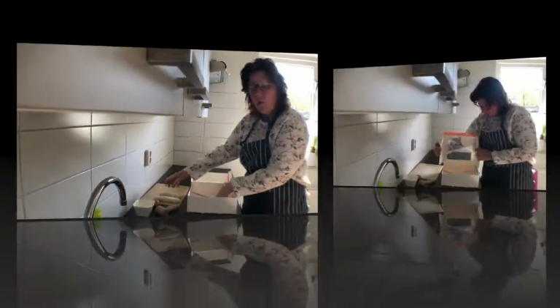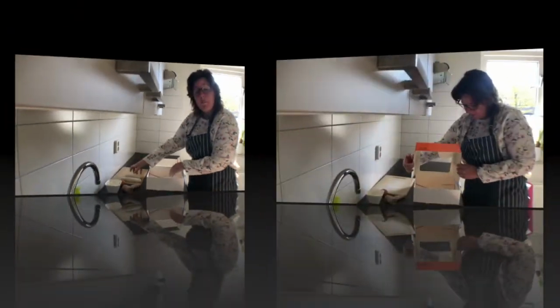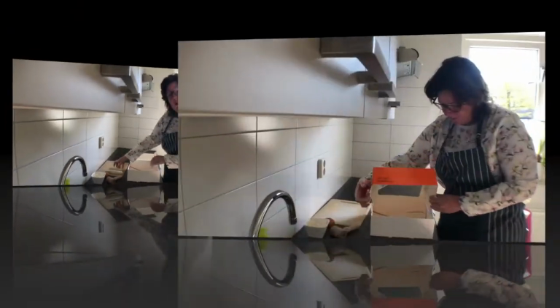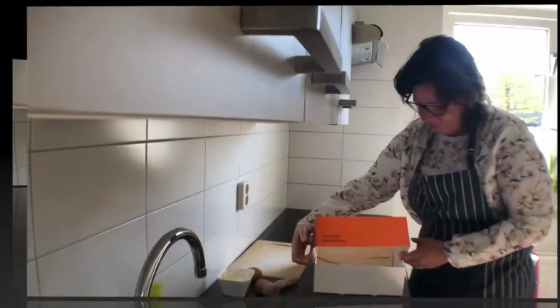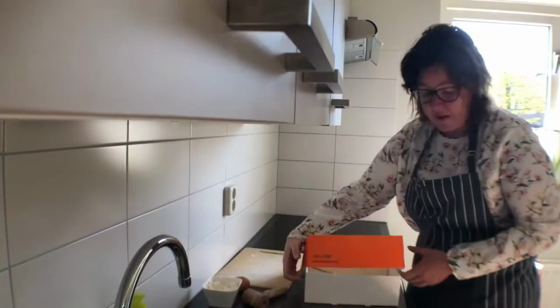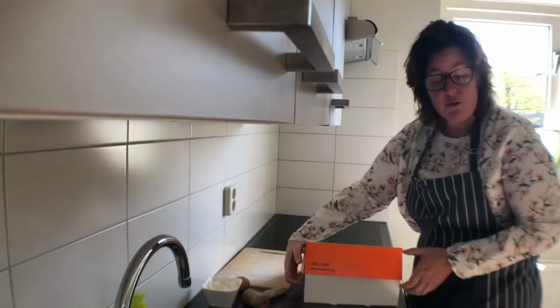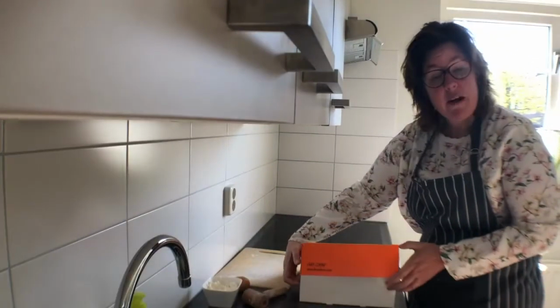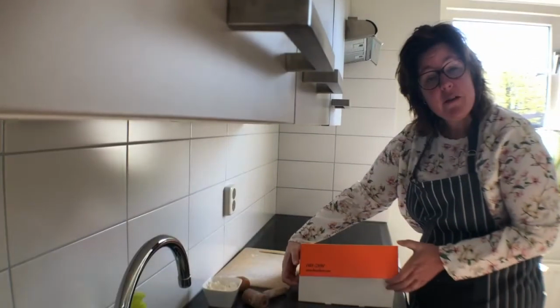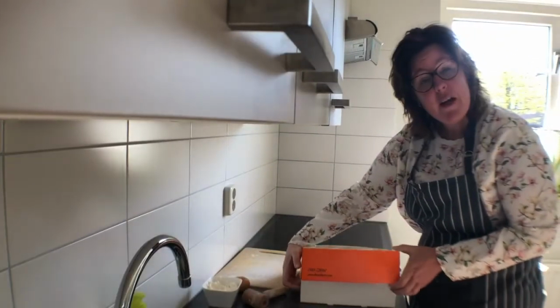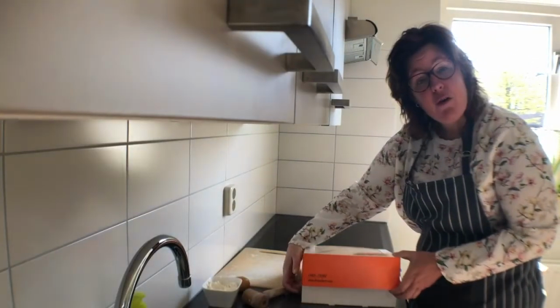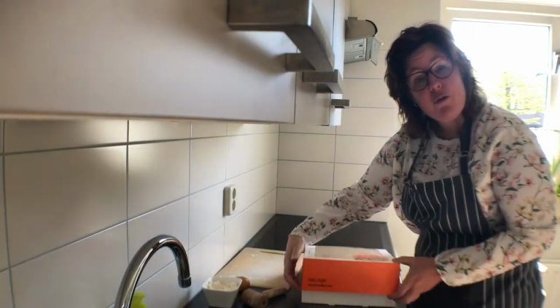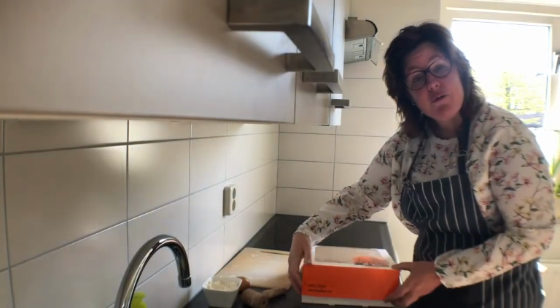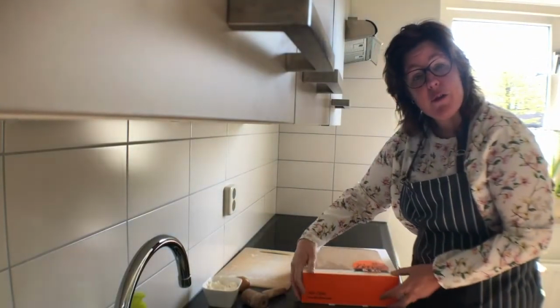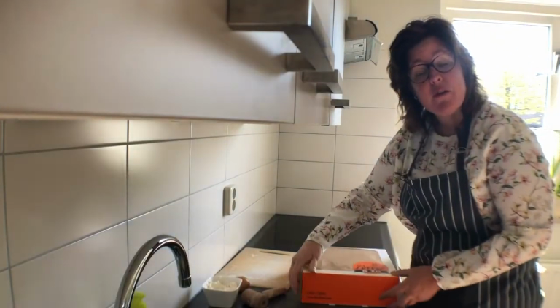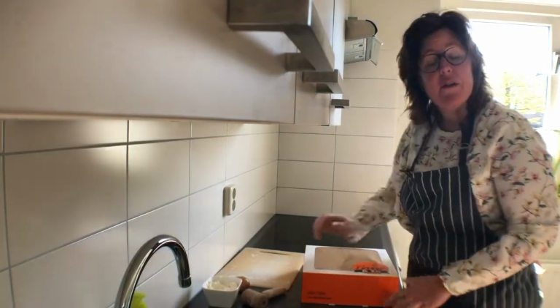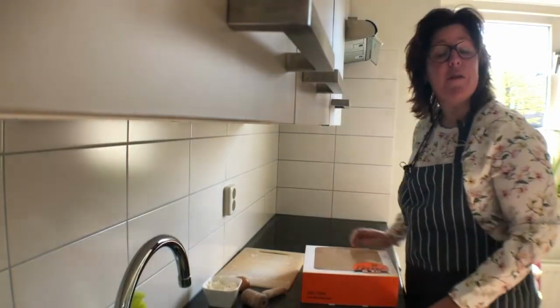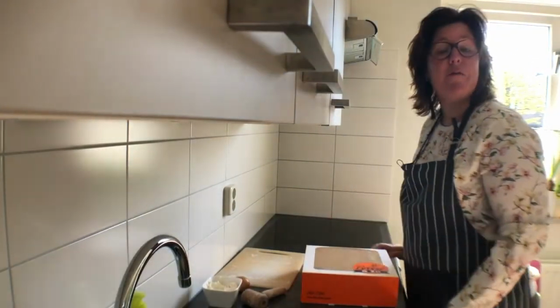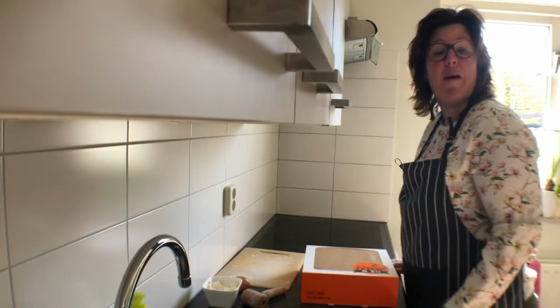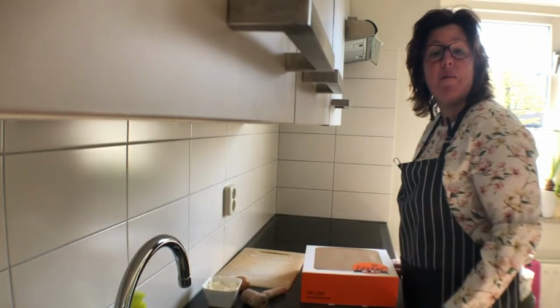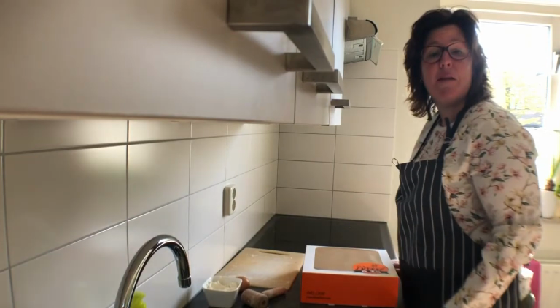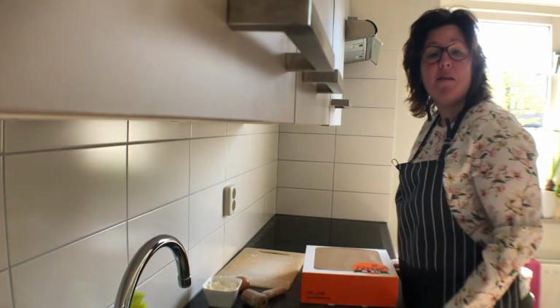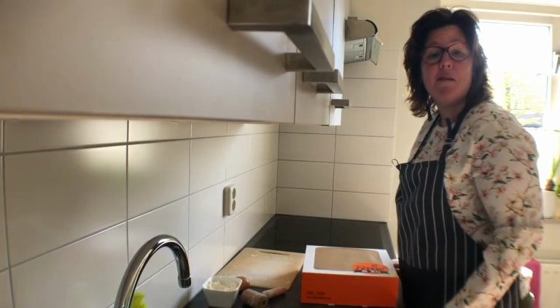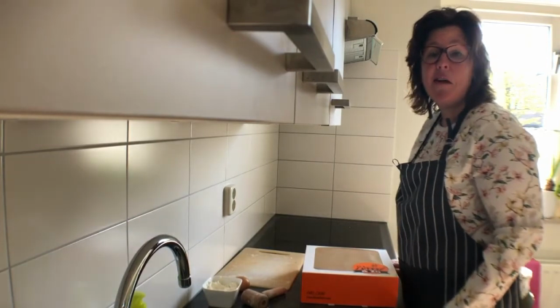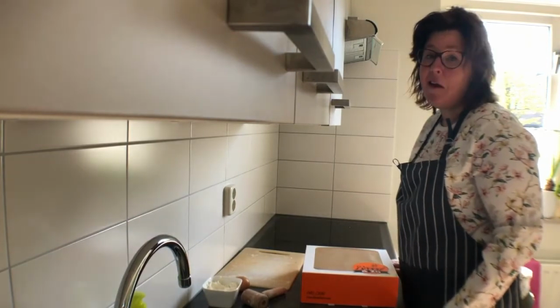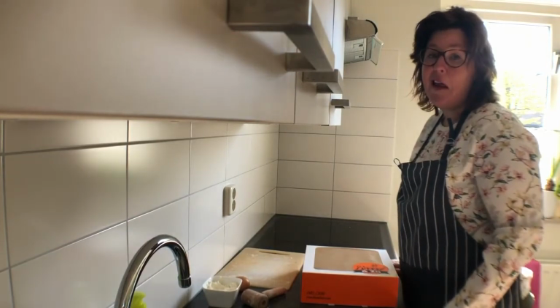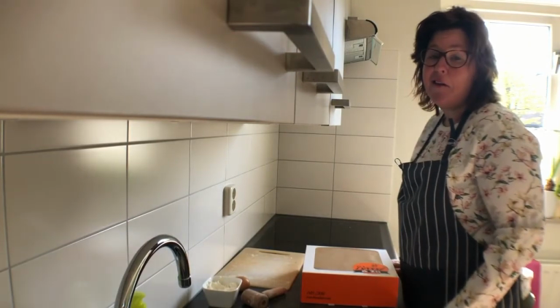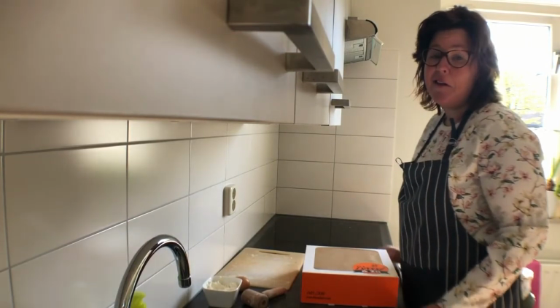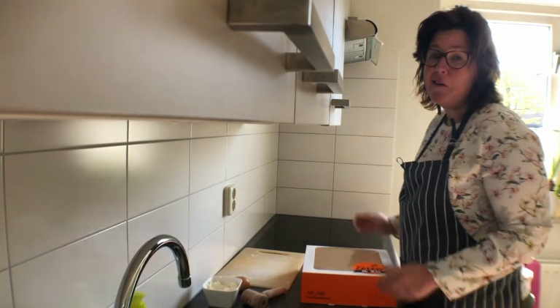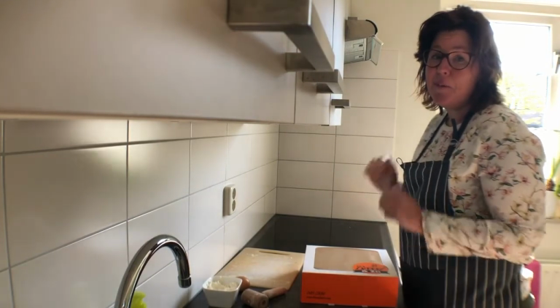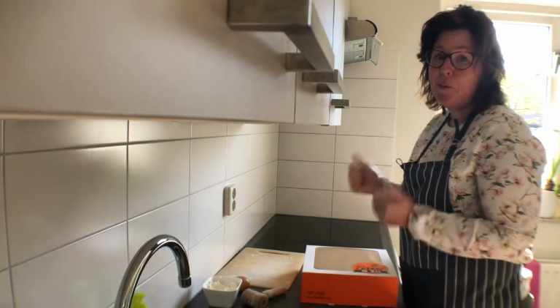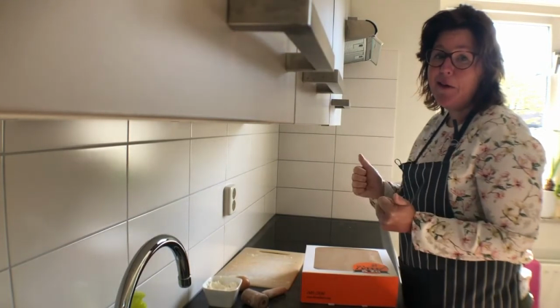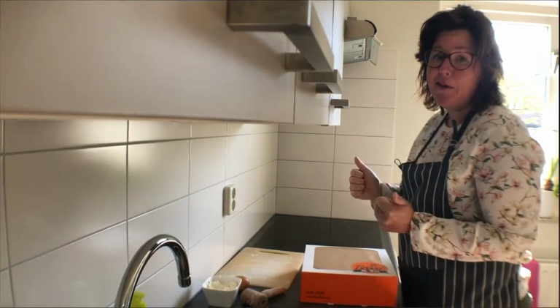This can rise now for 75 minutes, and then it's time to bake!